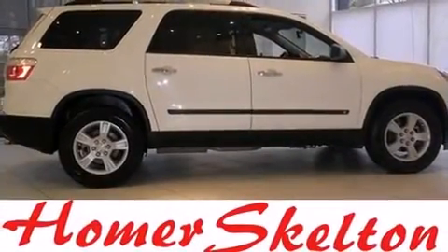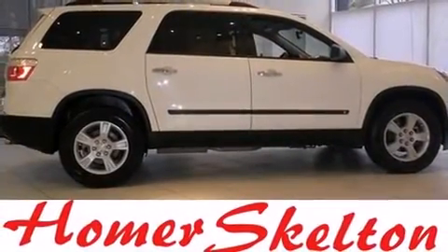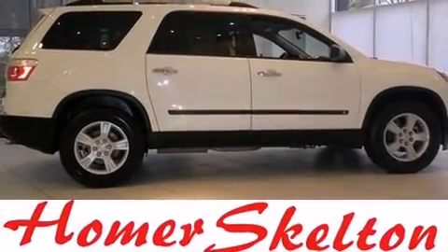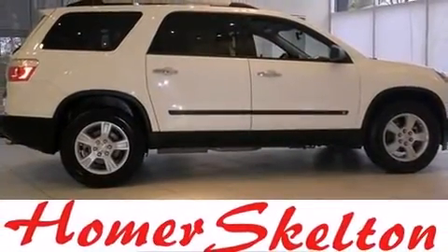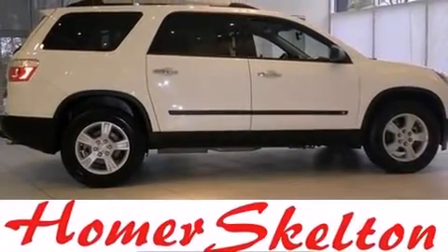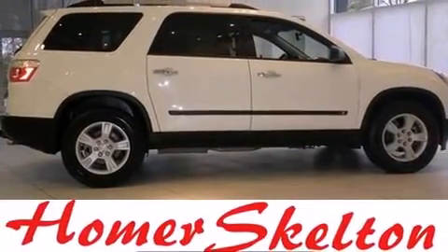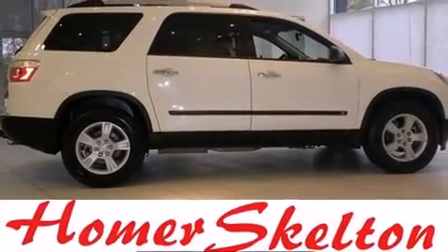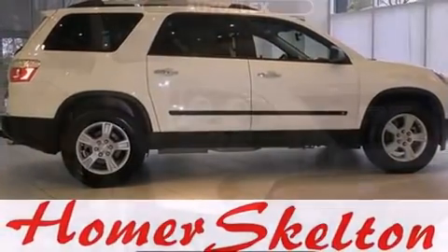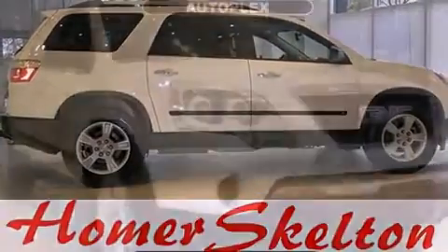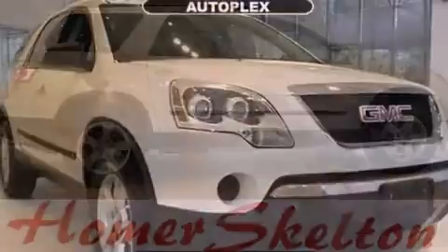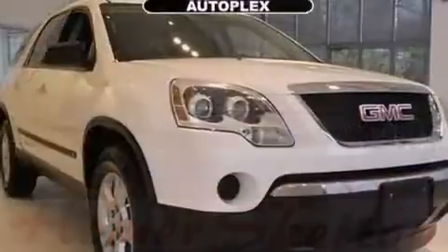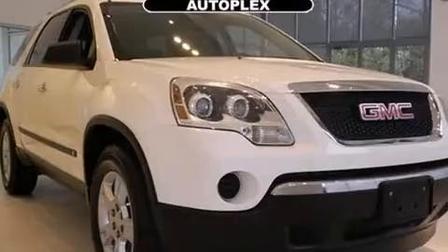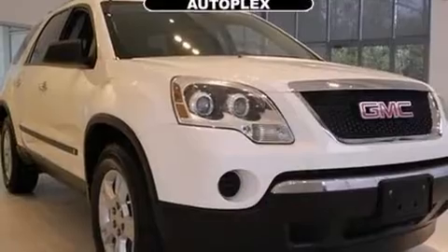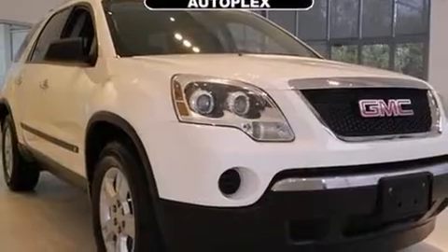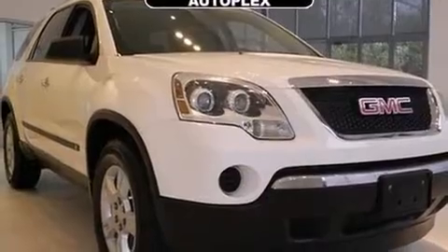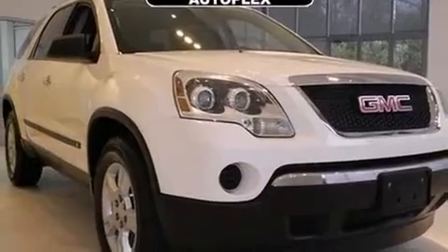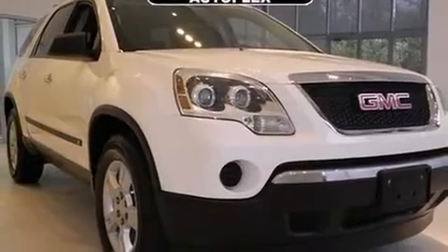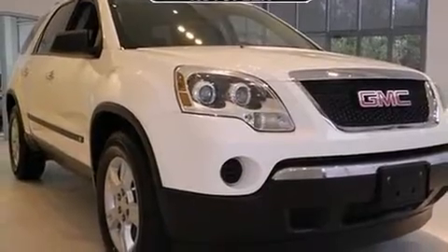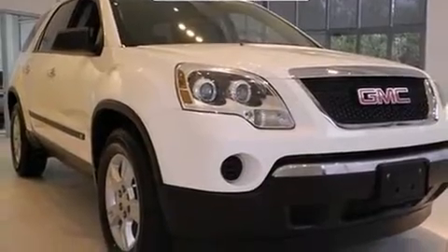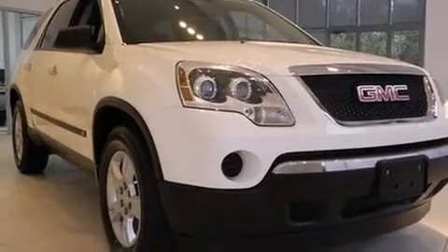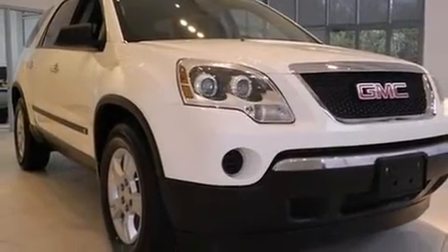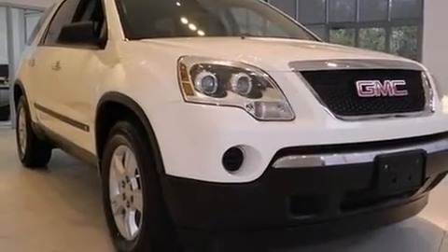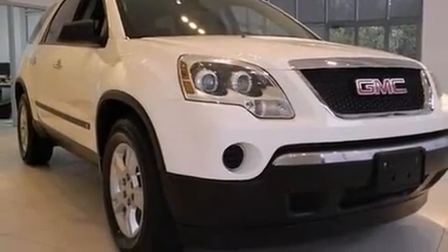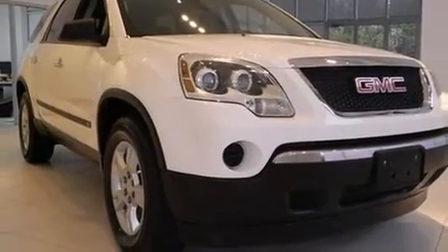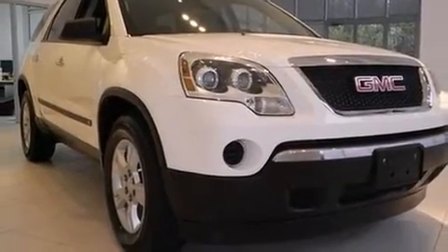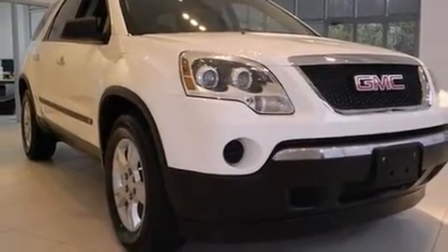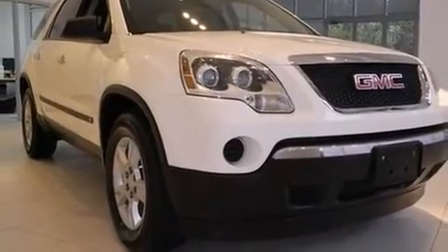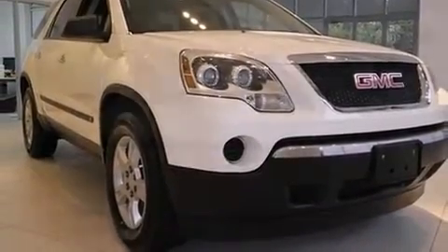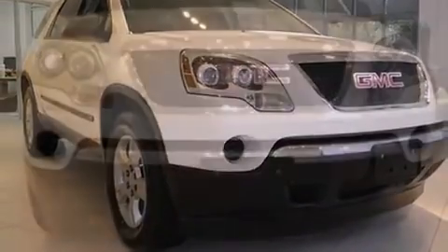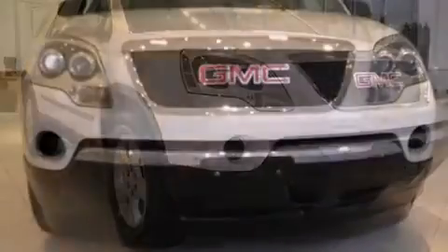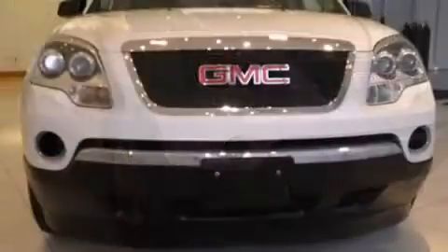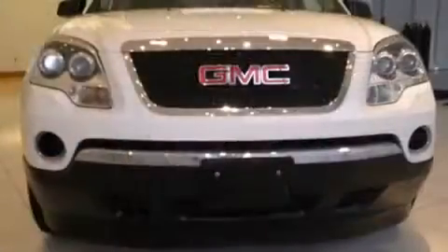A premium sound drive with six speakers provides you and your passengers a sensational audio experience.